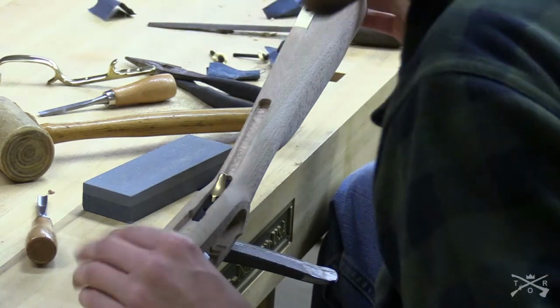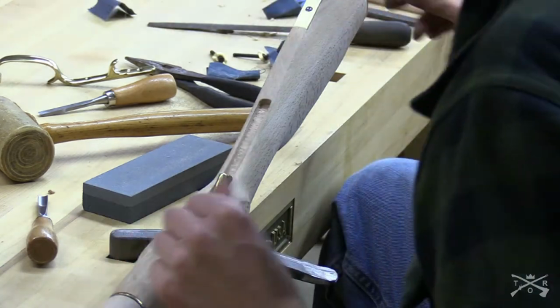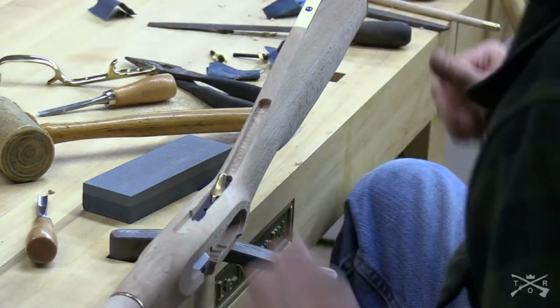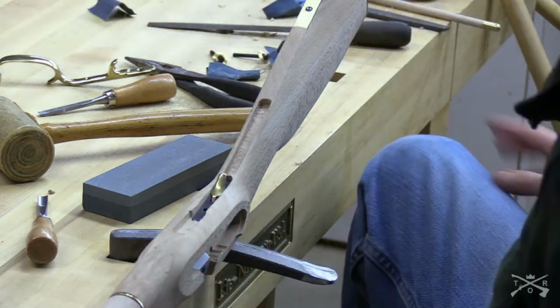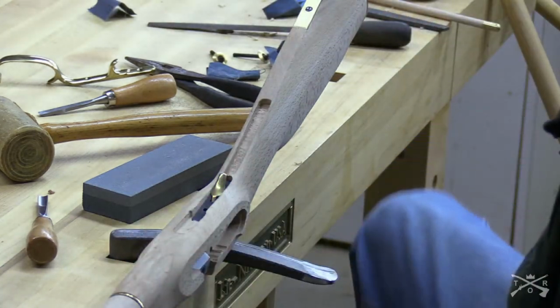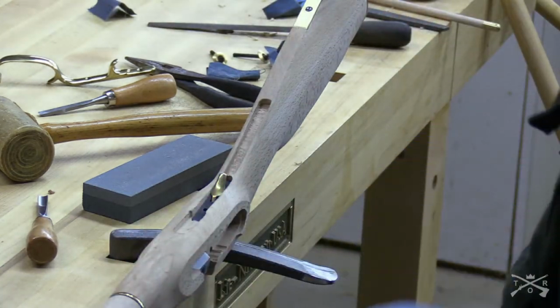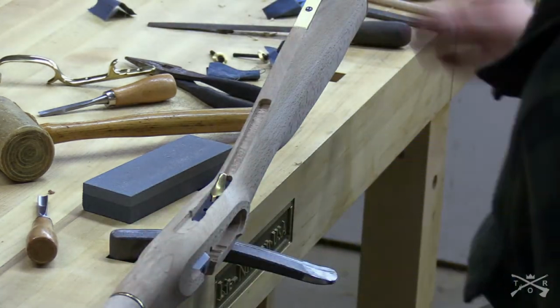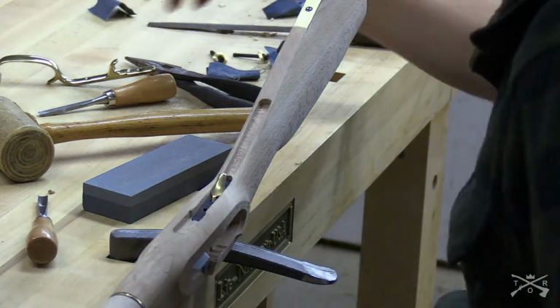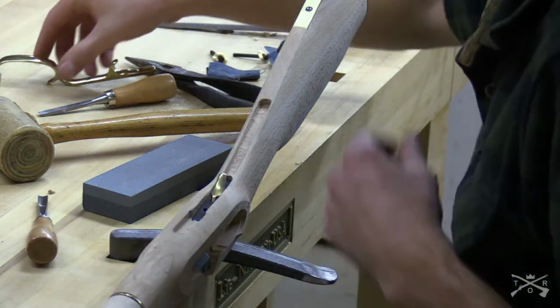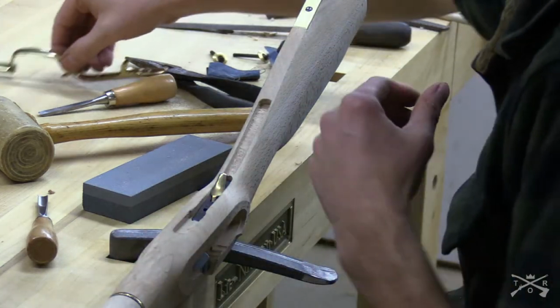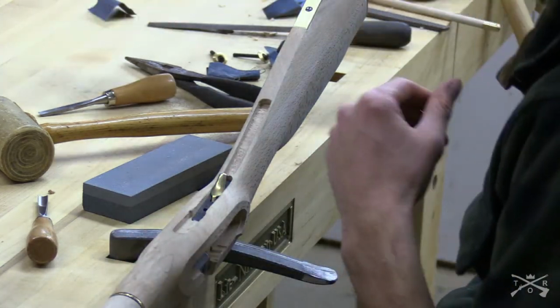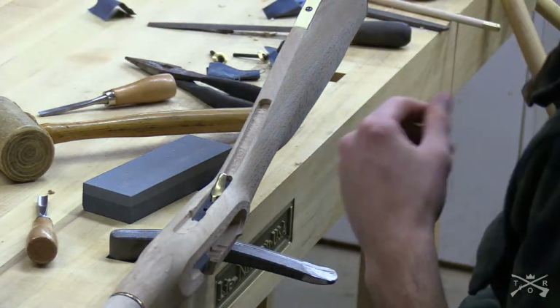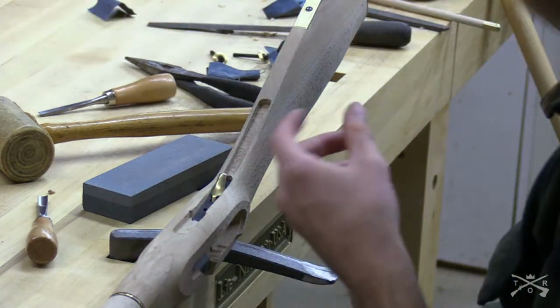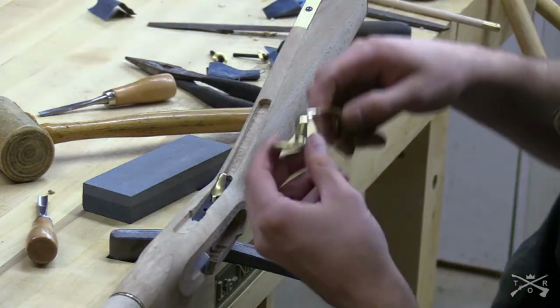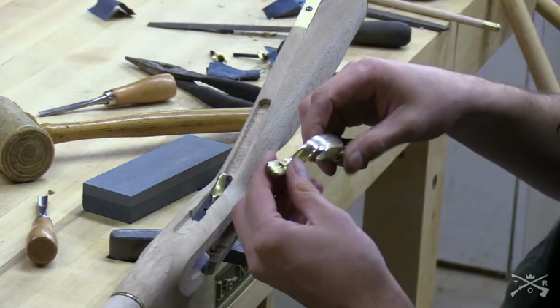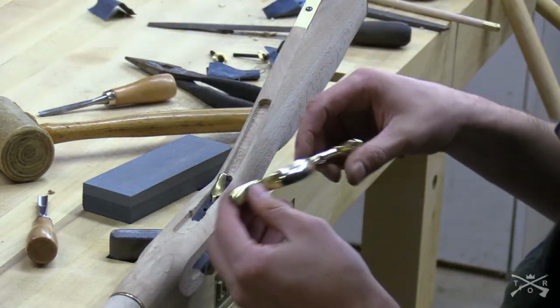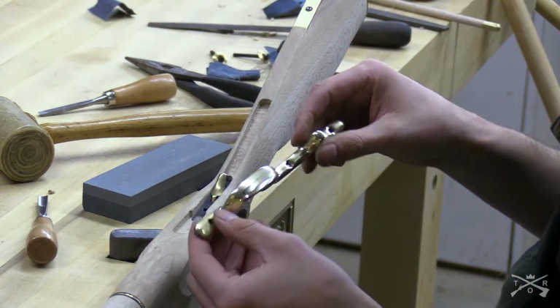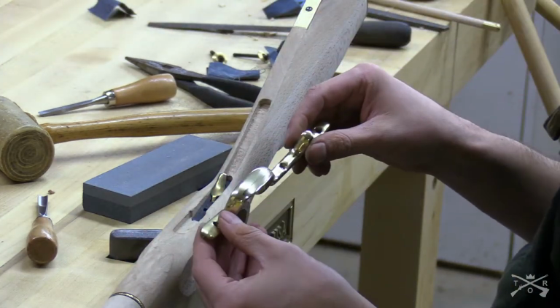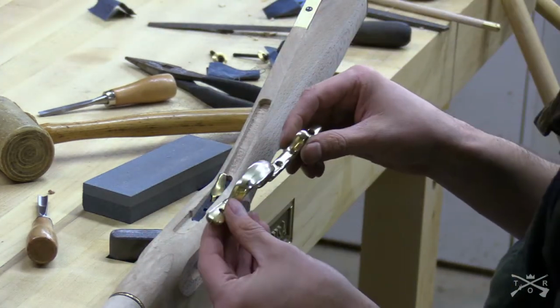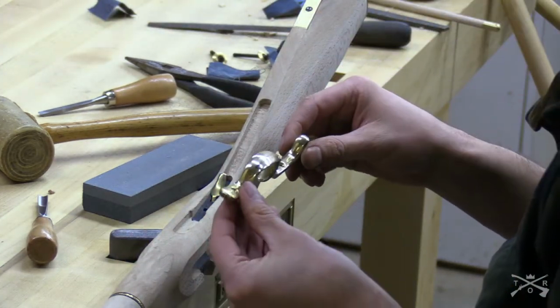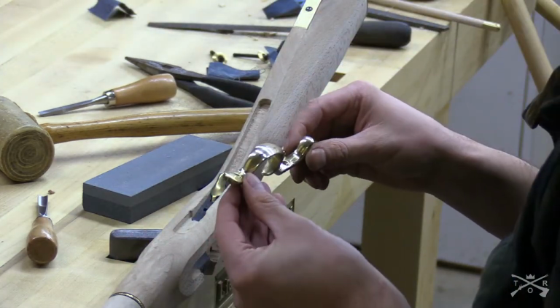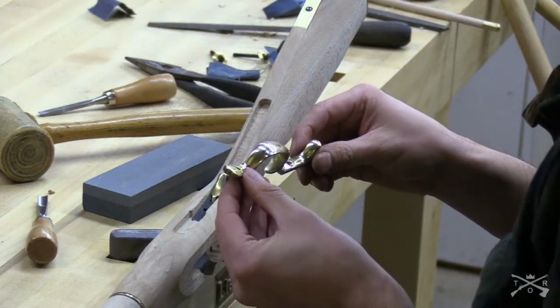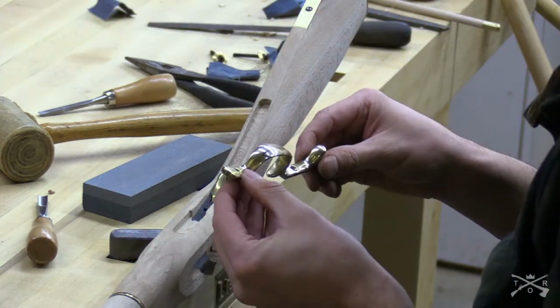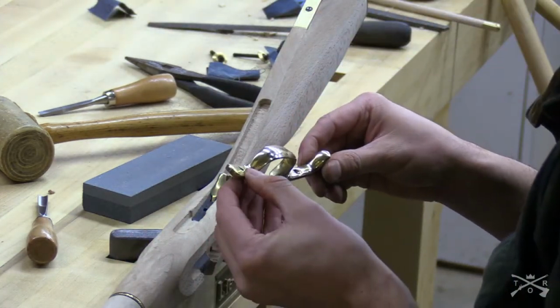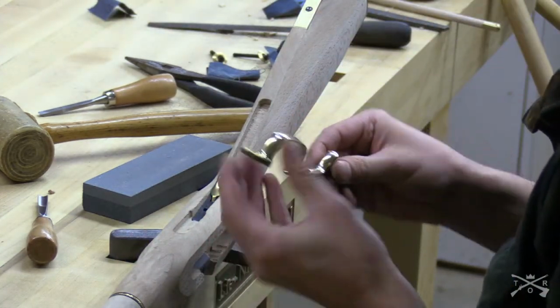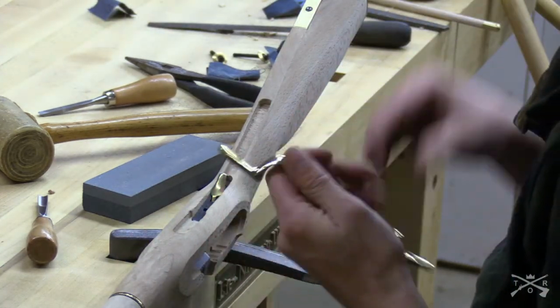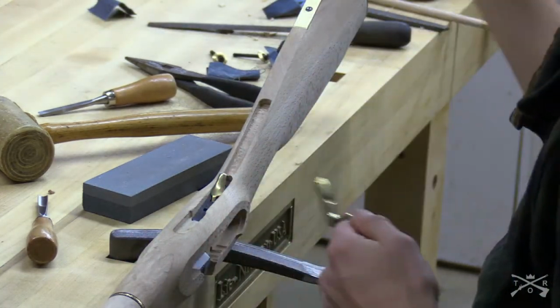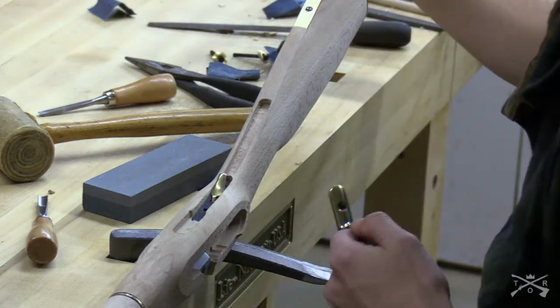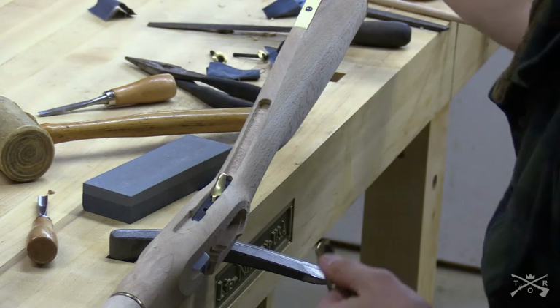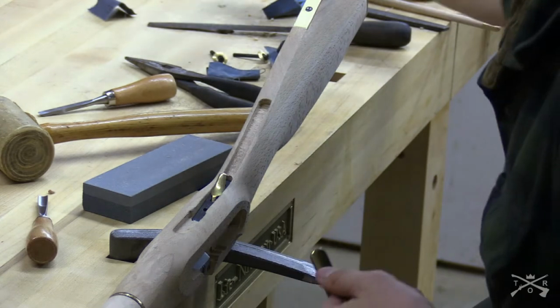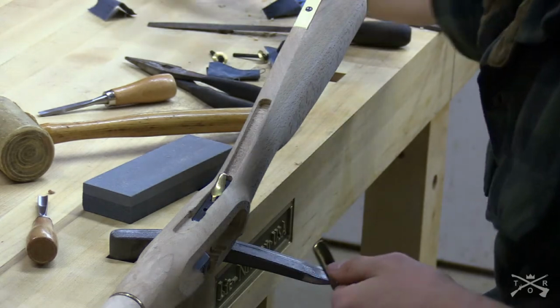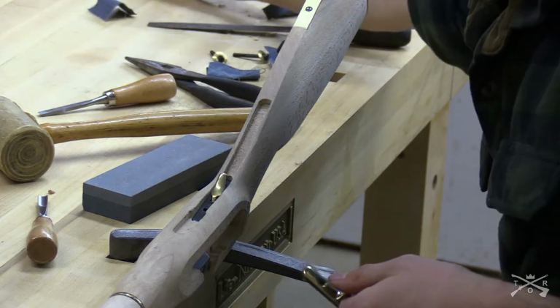Now we need to drill the holes and screw this thing in.